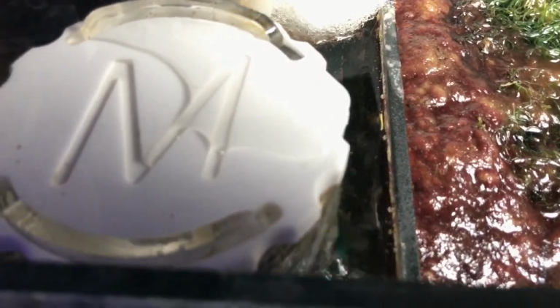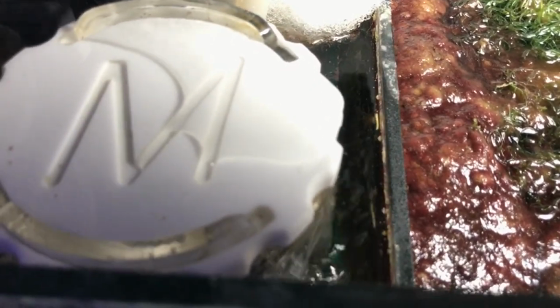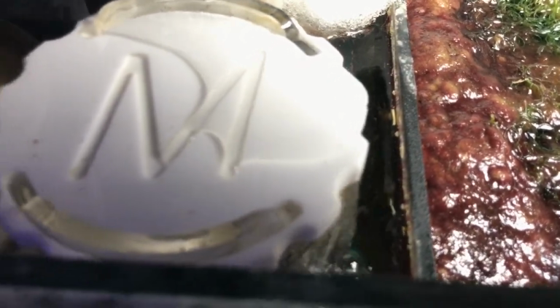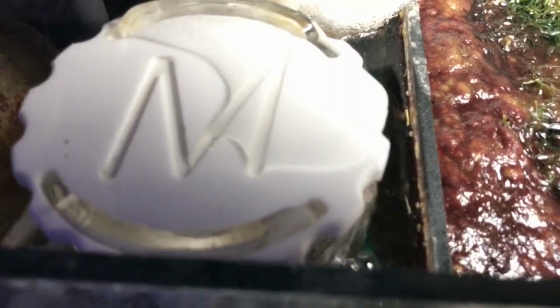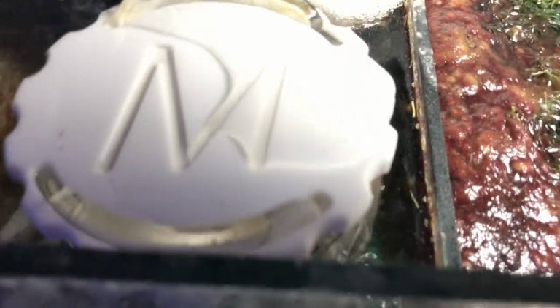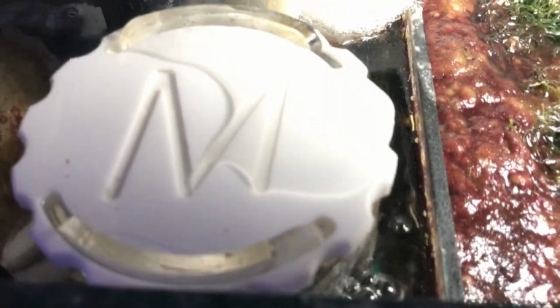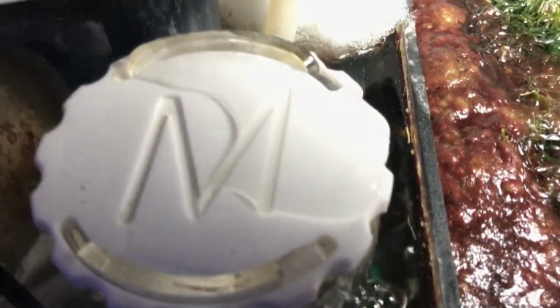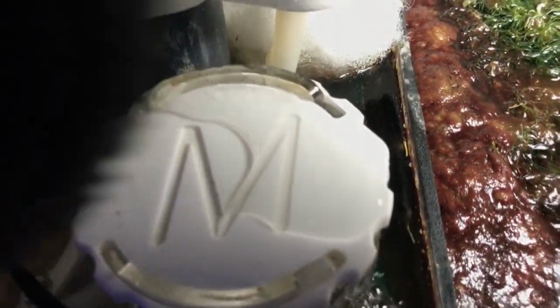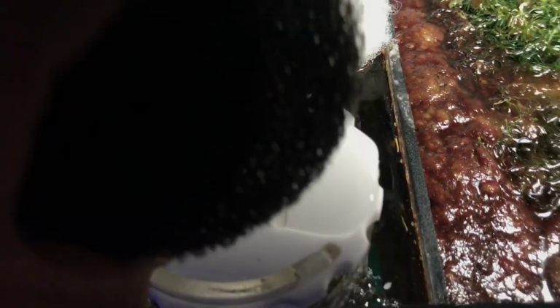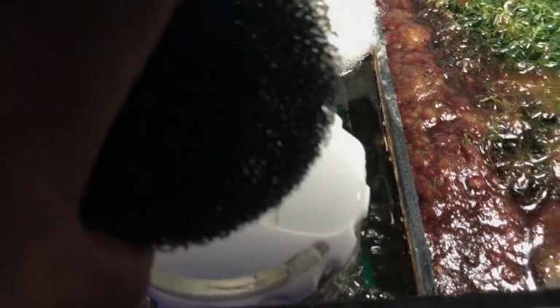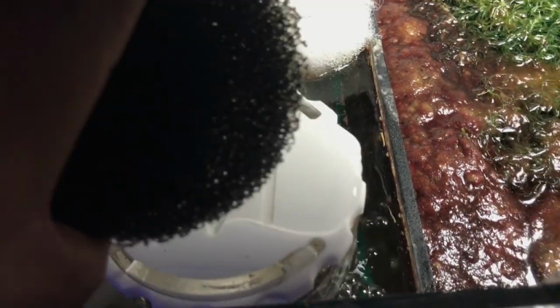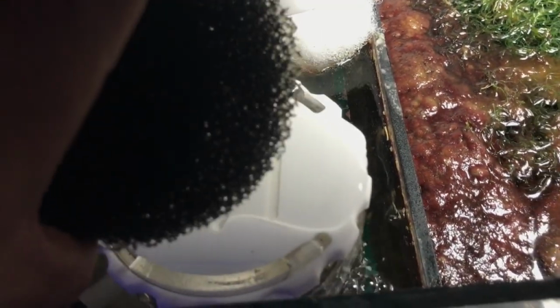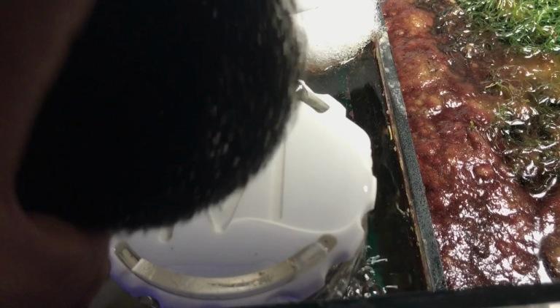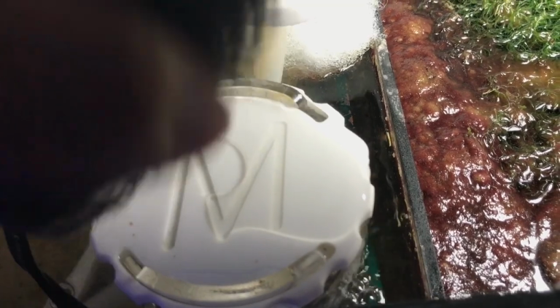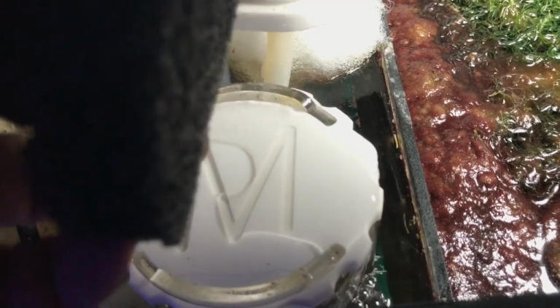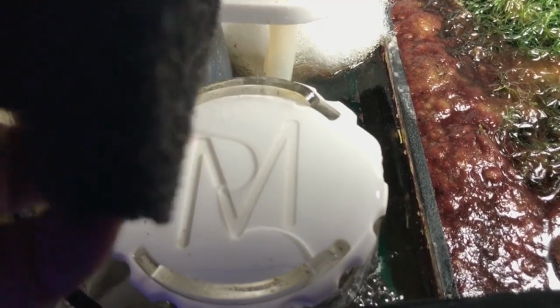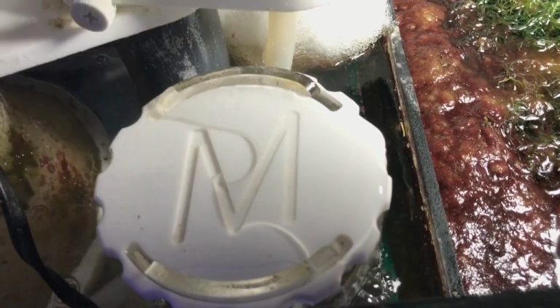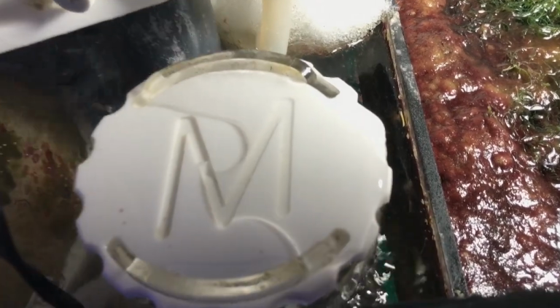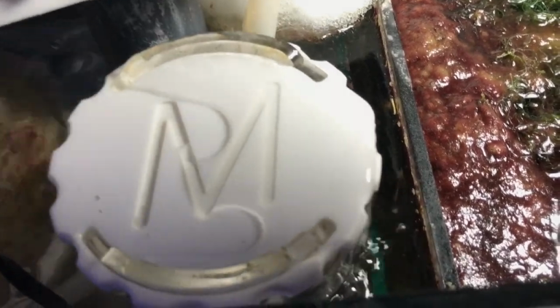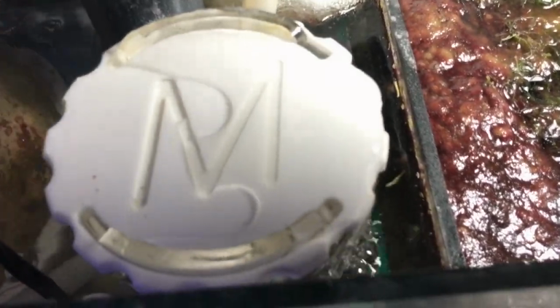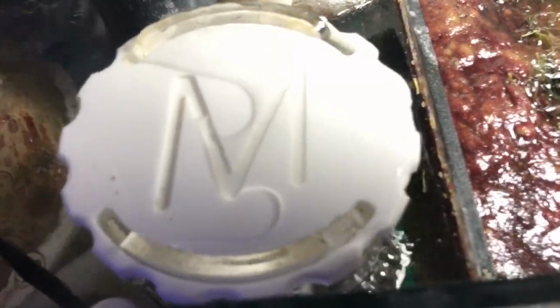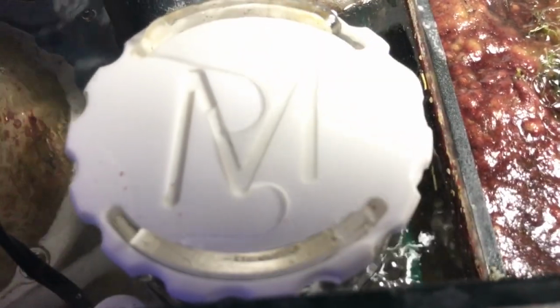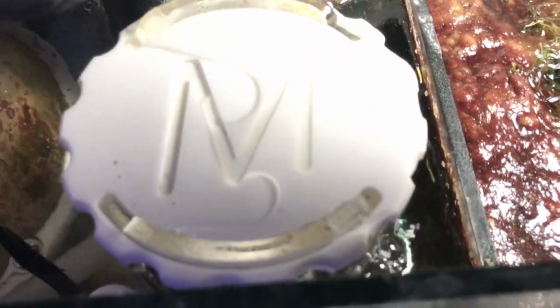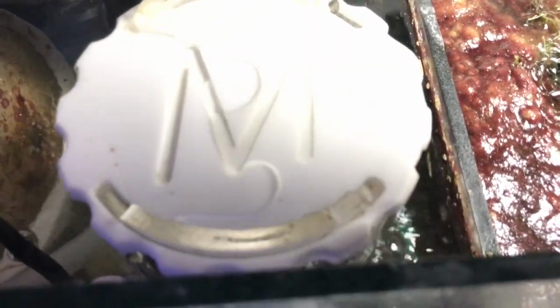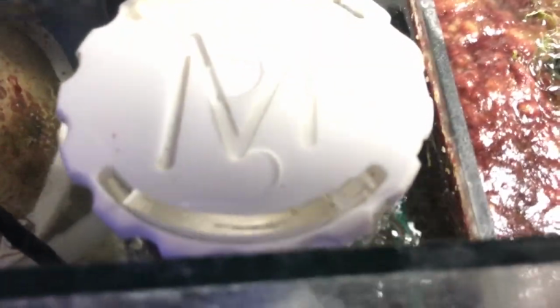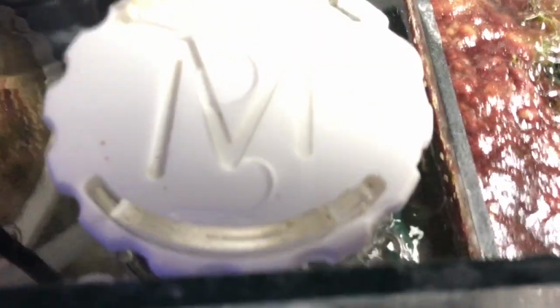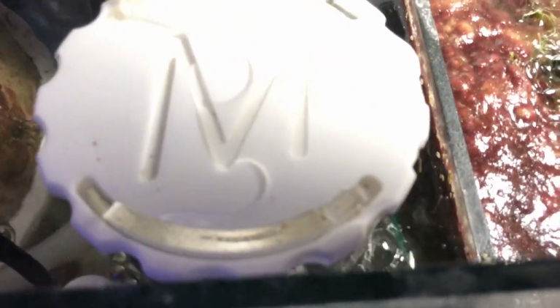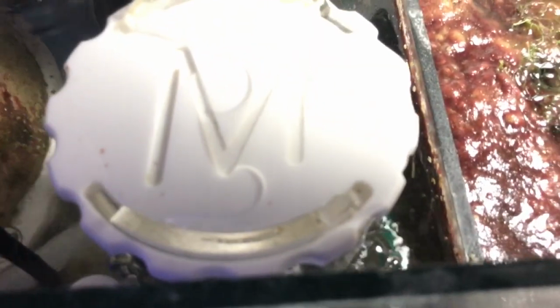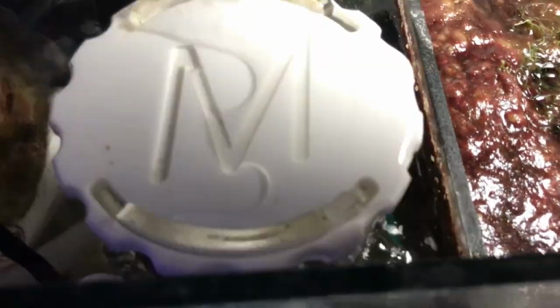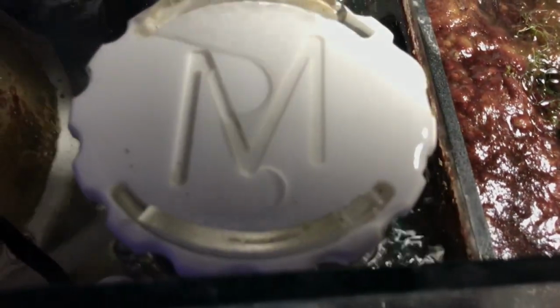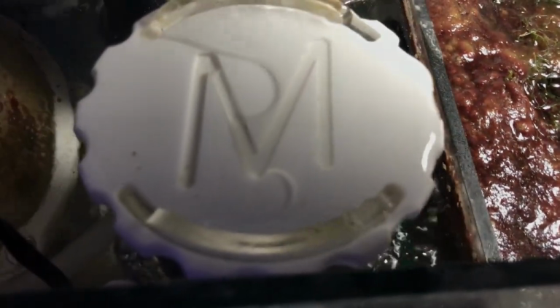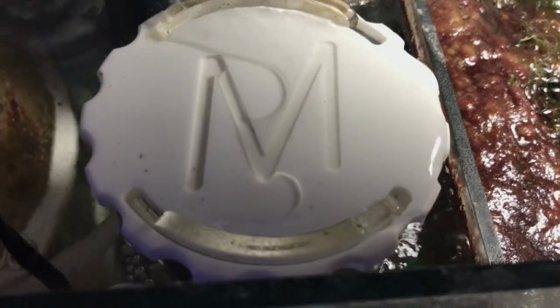I'm getting a bunch of this cotton candy algae on the side. What I did is I started starving it by not running the light 24/7. It's helped a little bit but I think I'm just gonna manually pick it out.